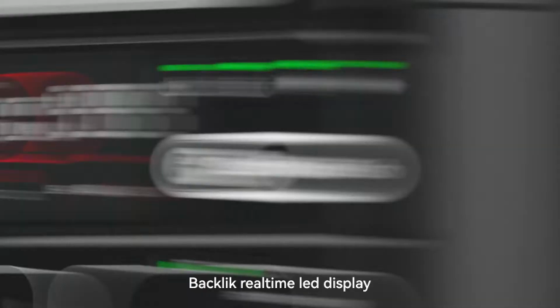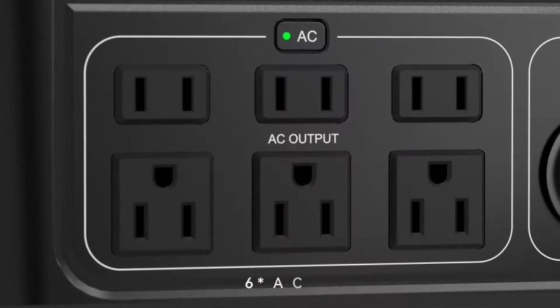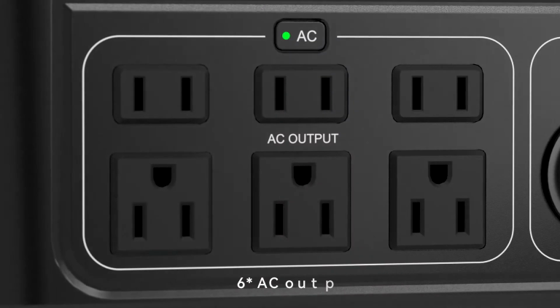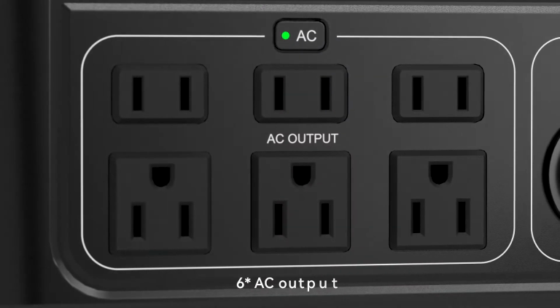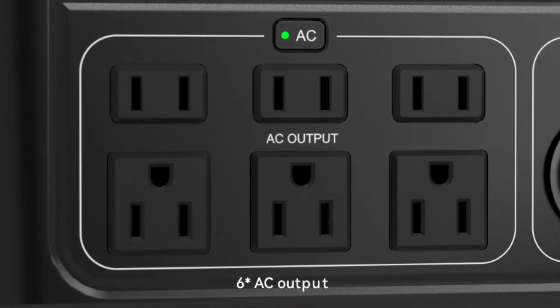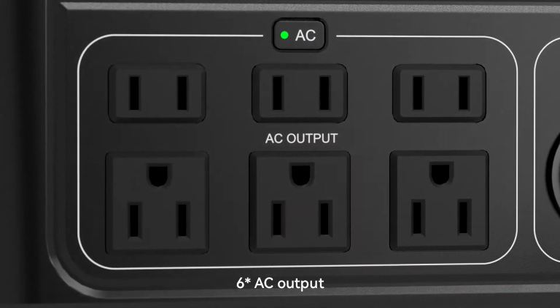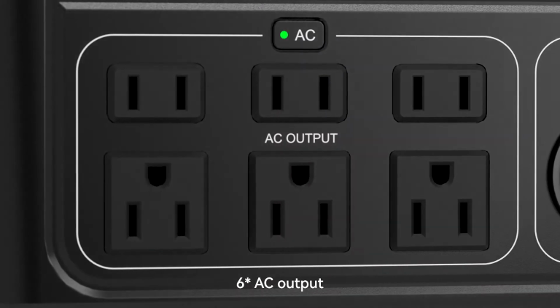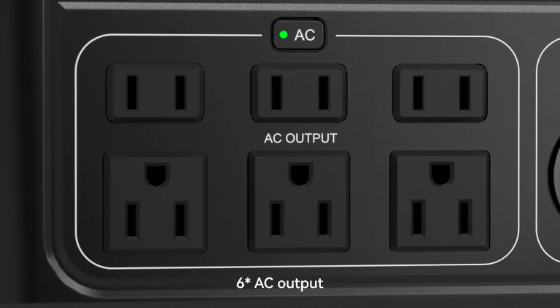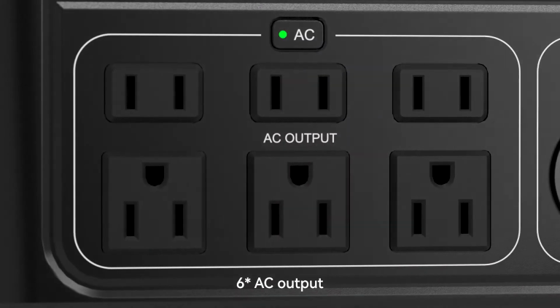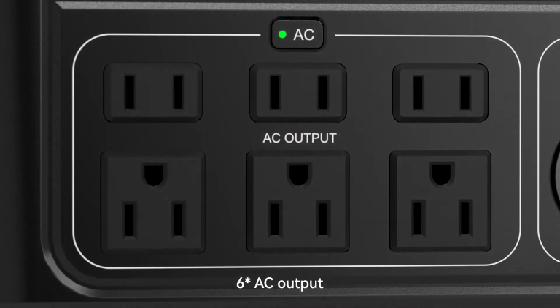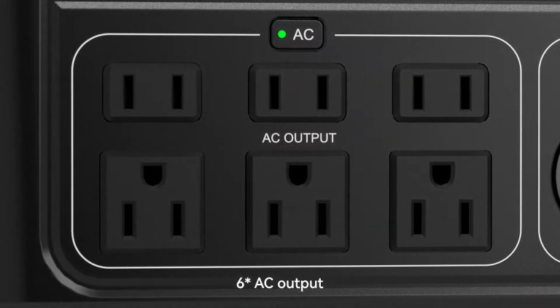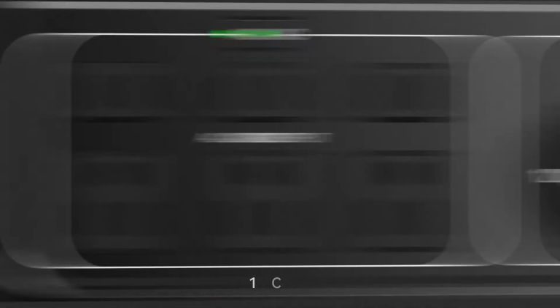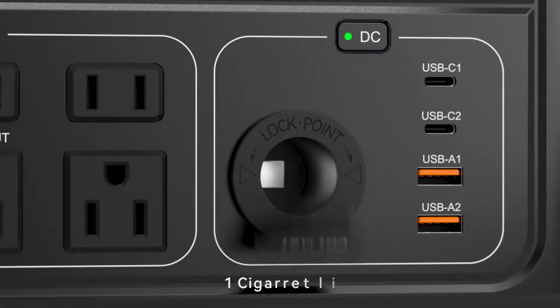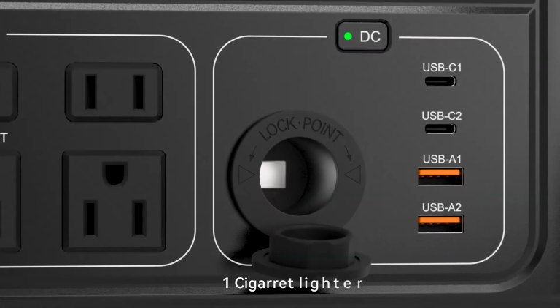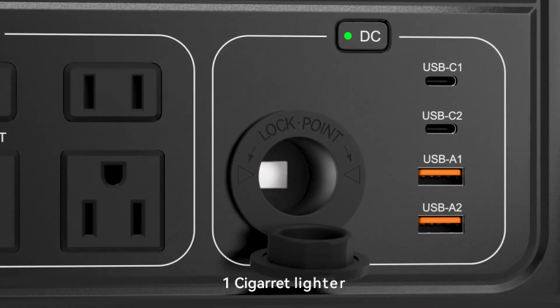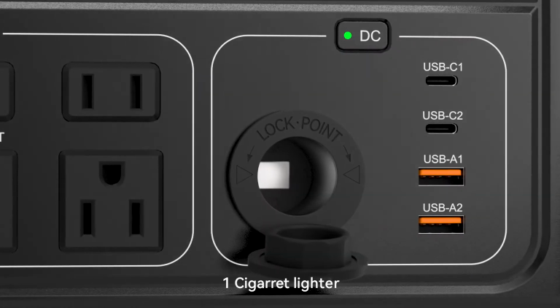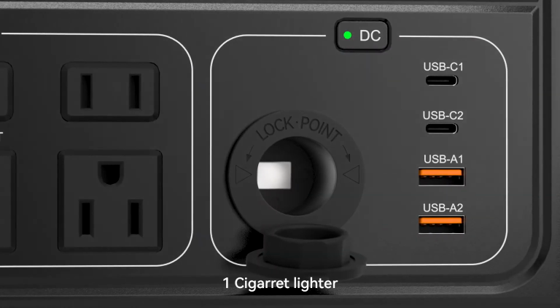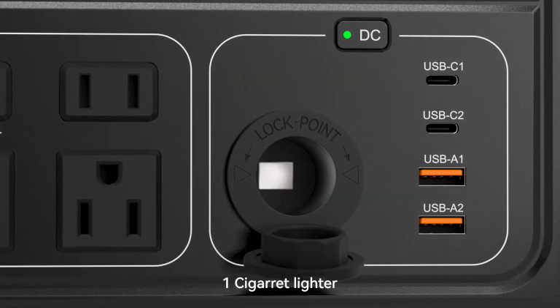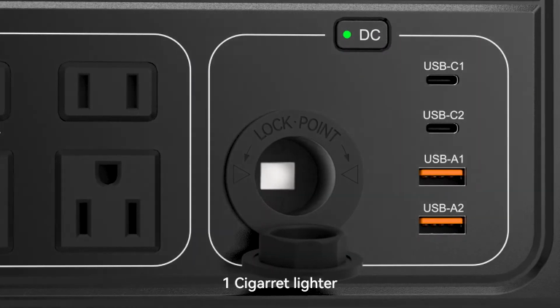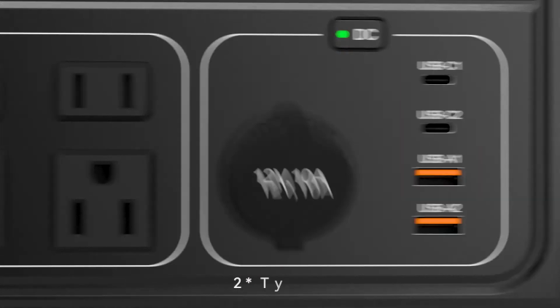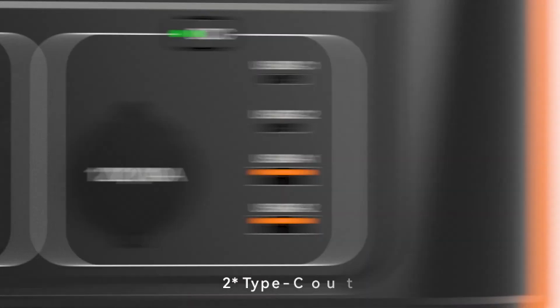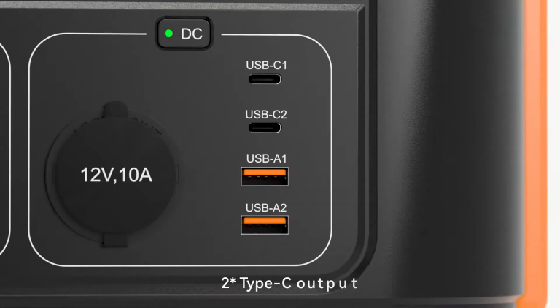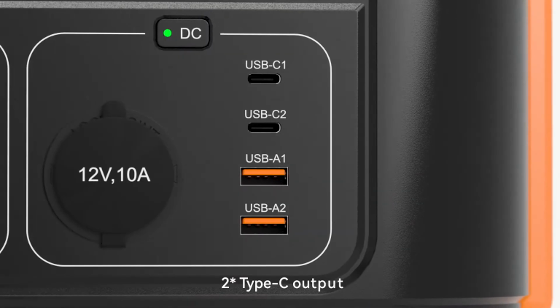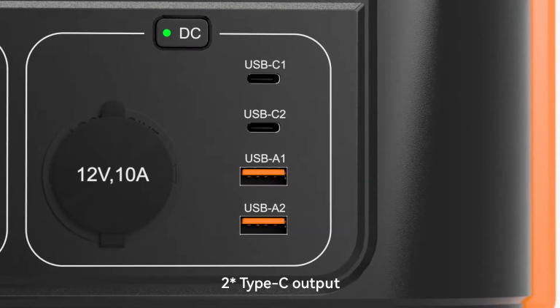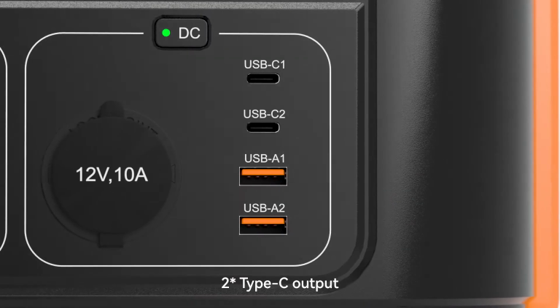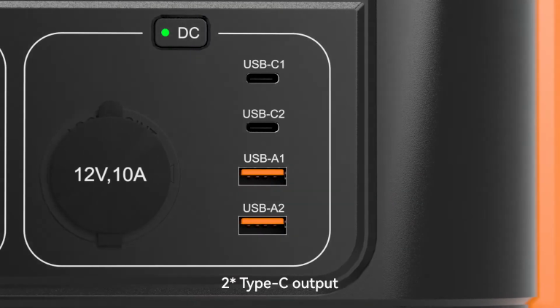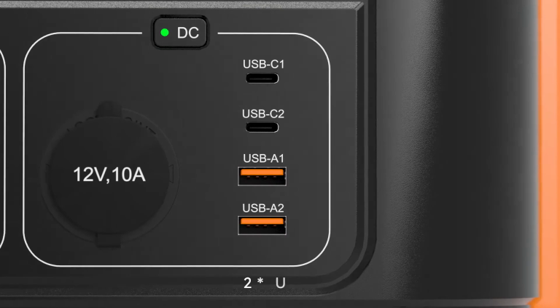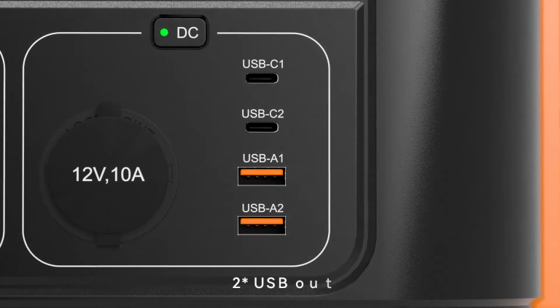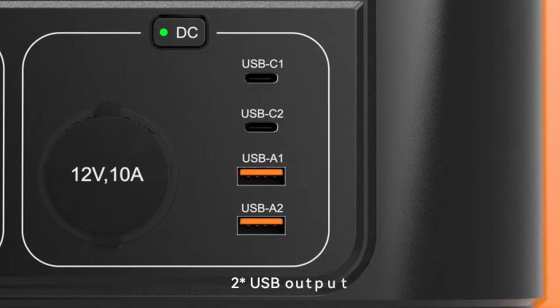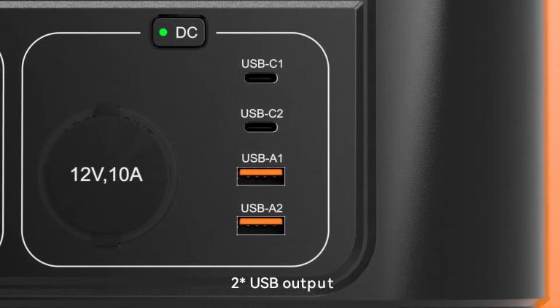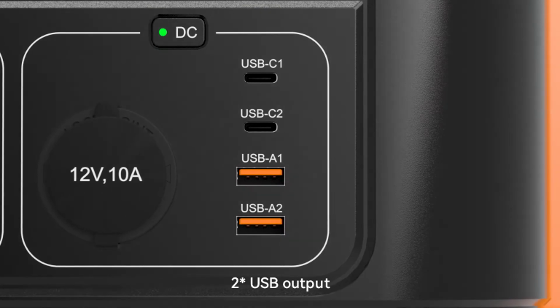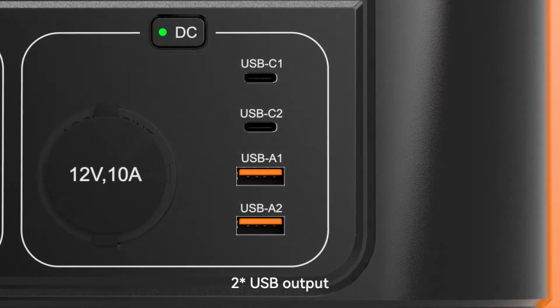6 AC outputs. One cigarette lighter. Two Type-C outputs. Two USB outputs.